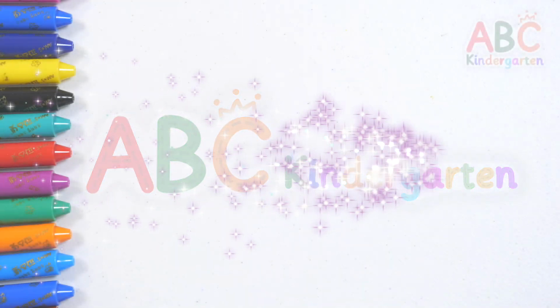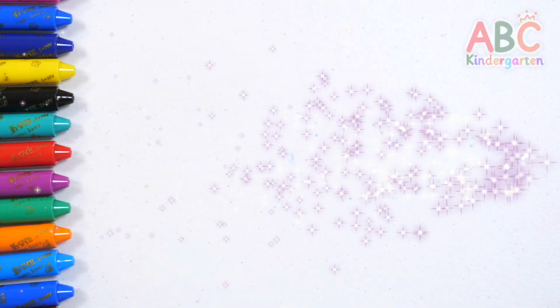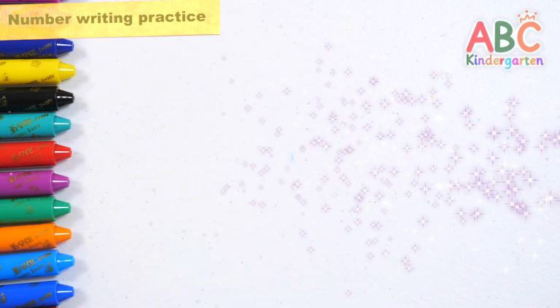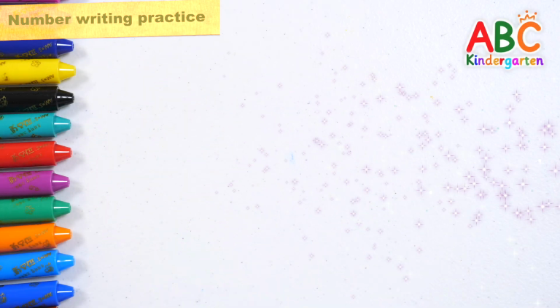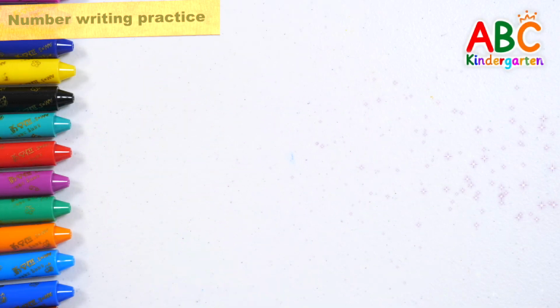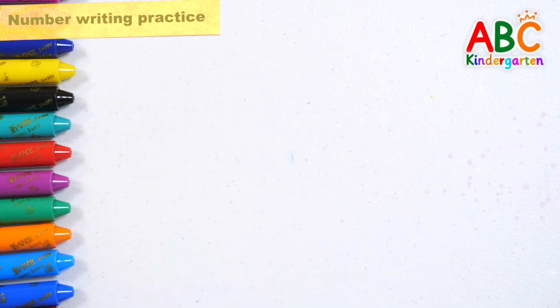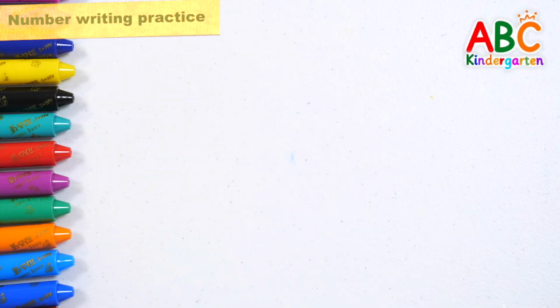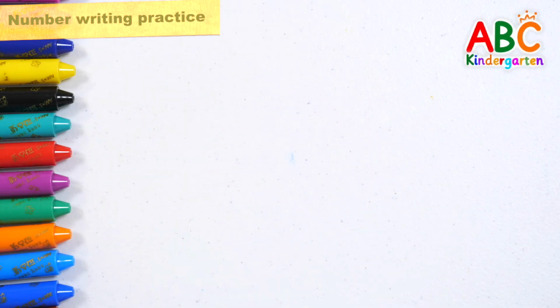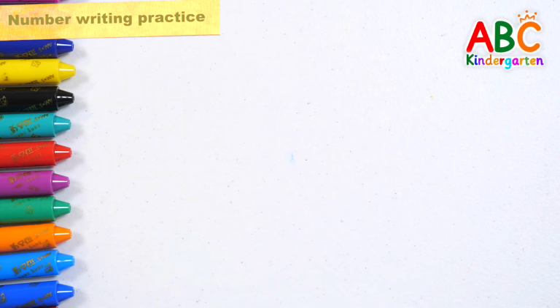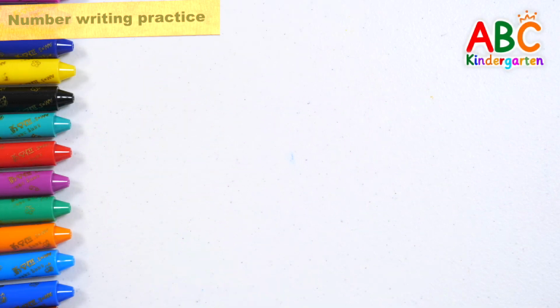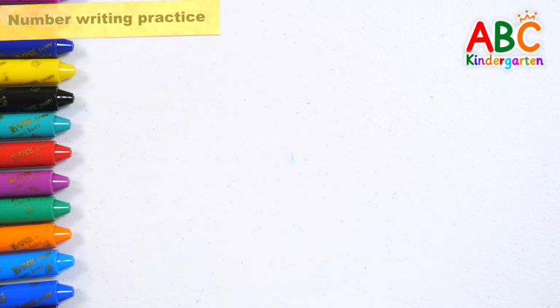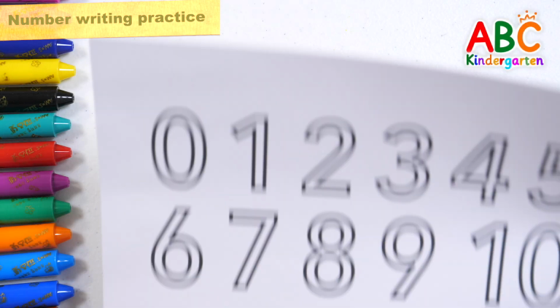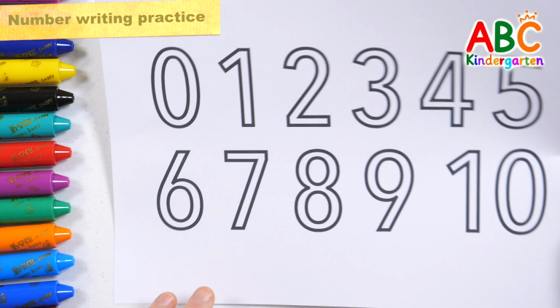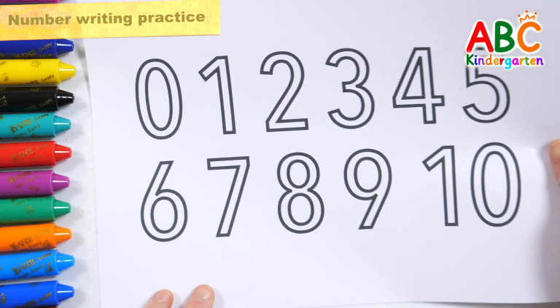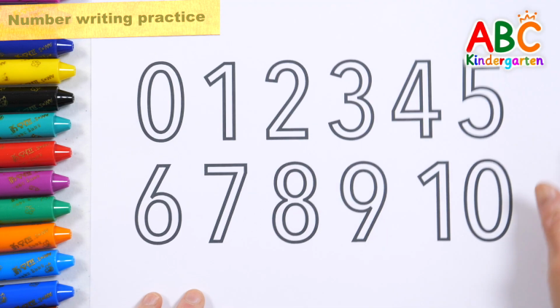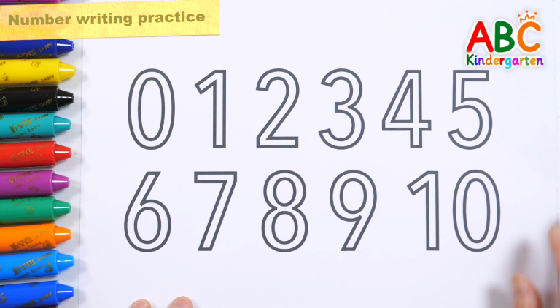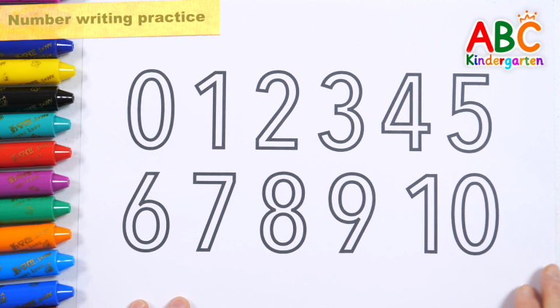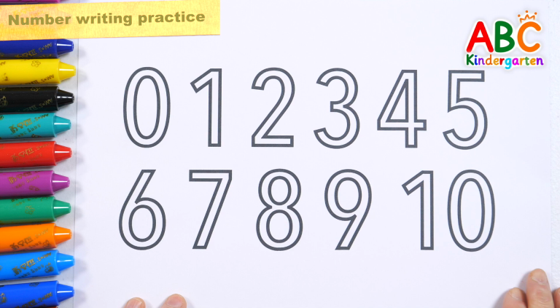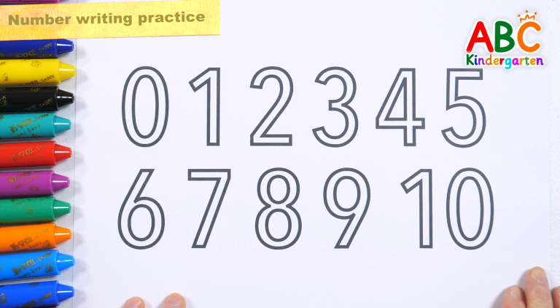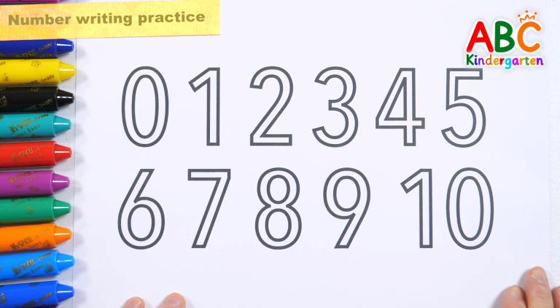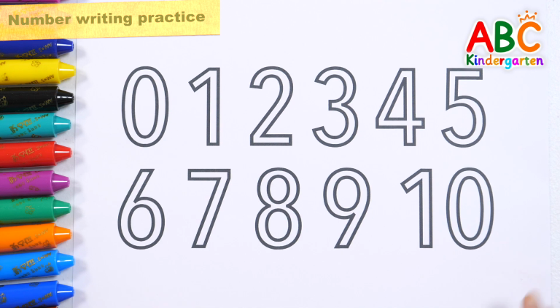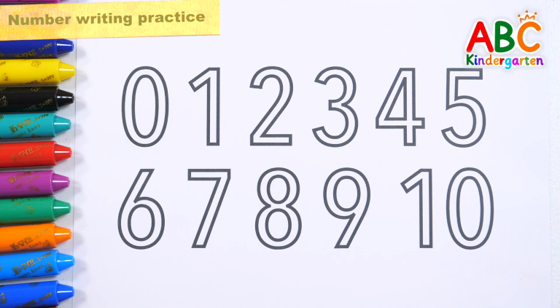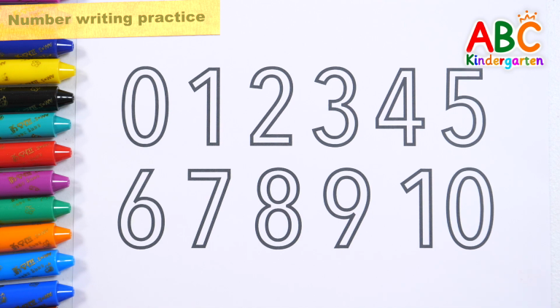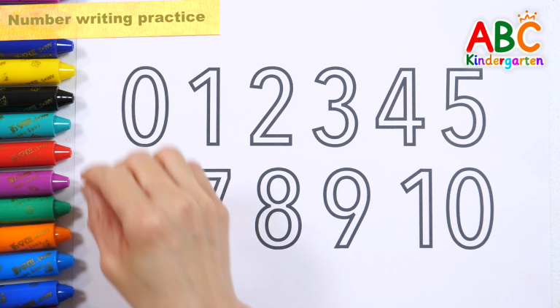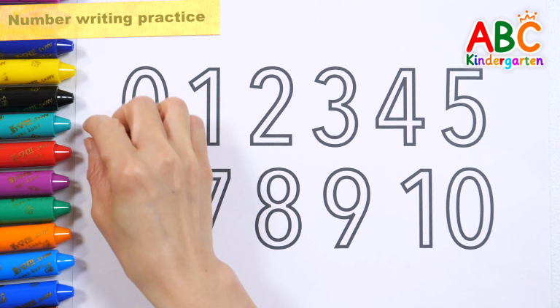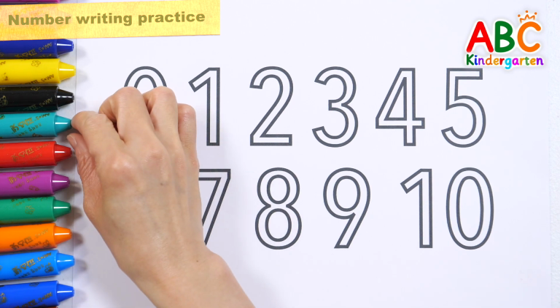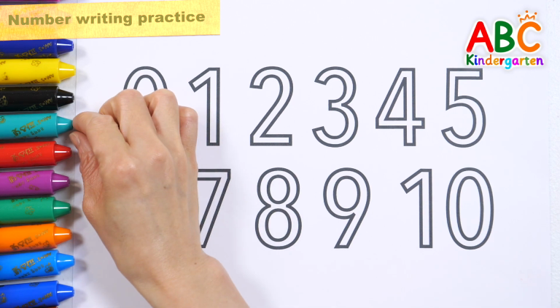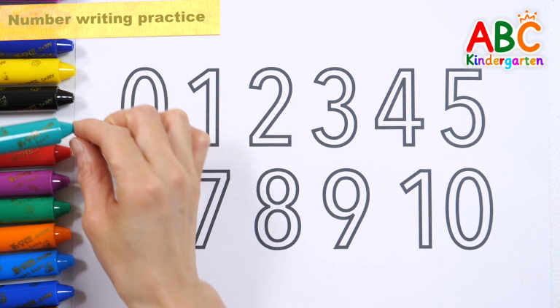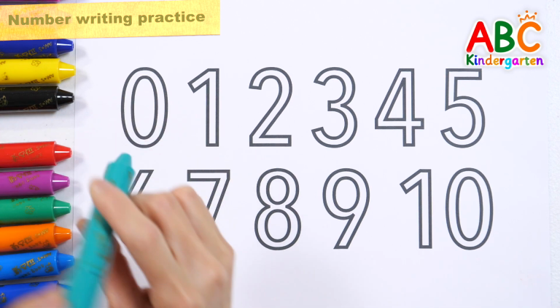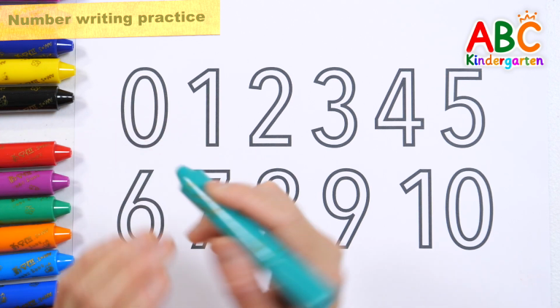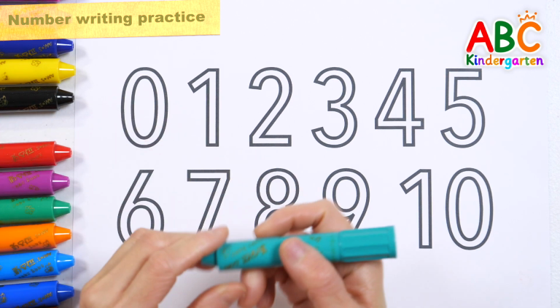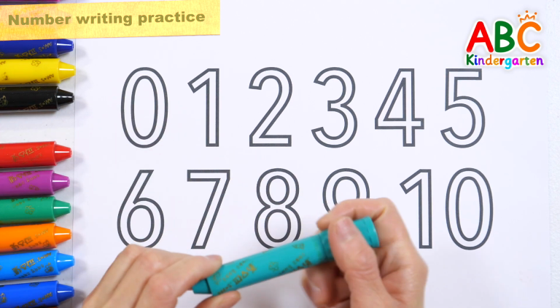Today we're going to learn how to add numbers. Let's write down some numbers.